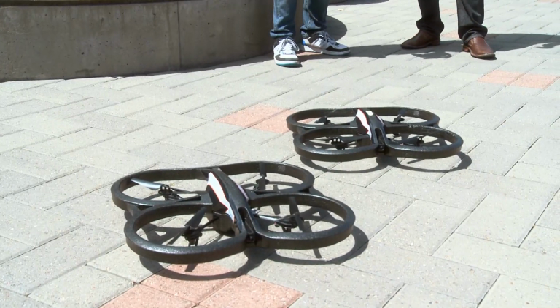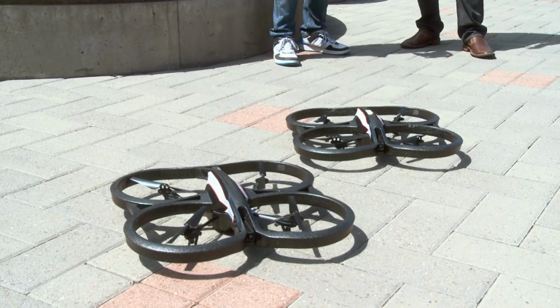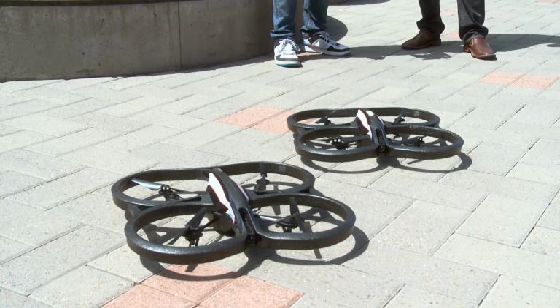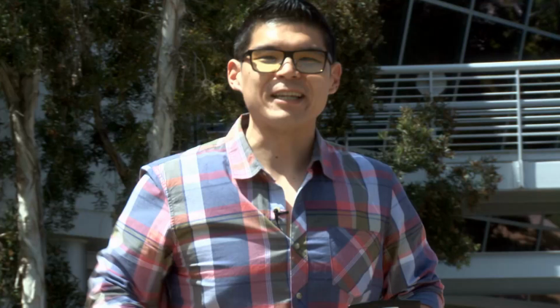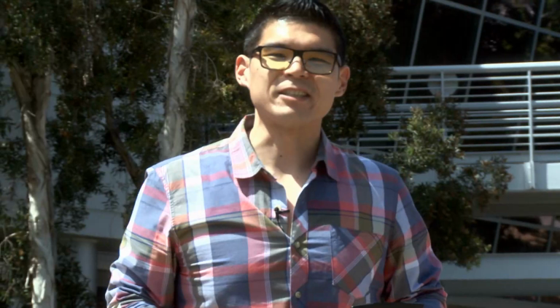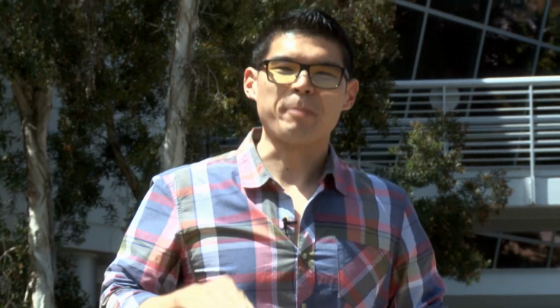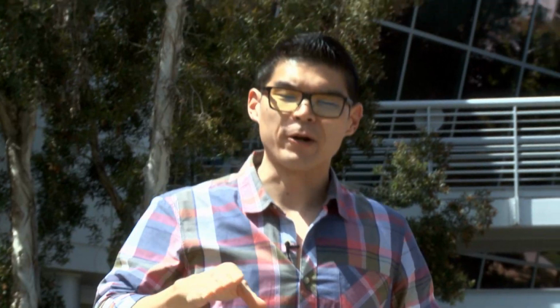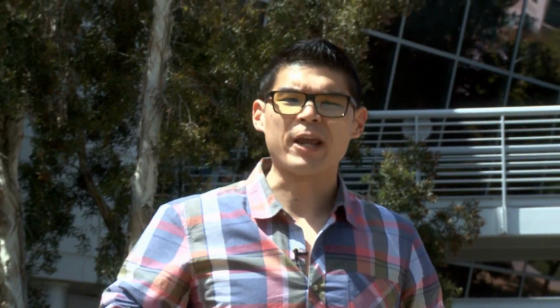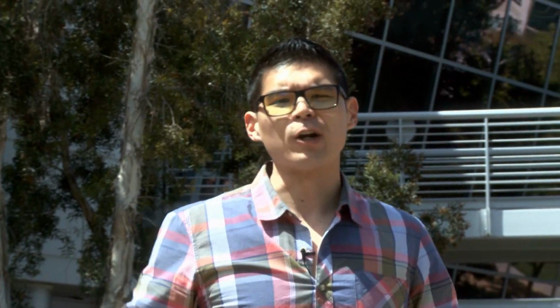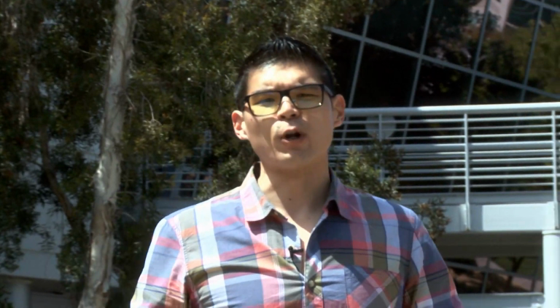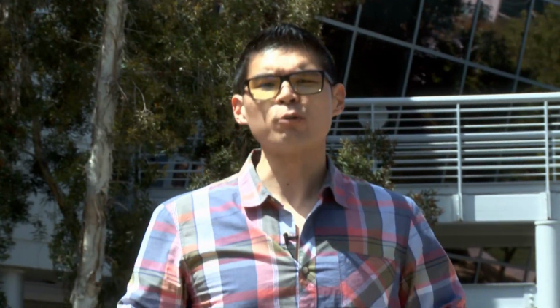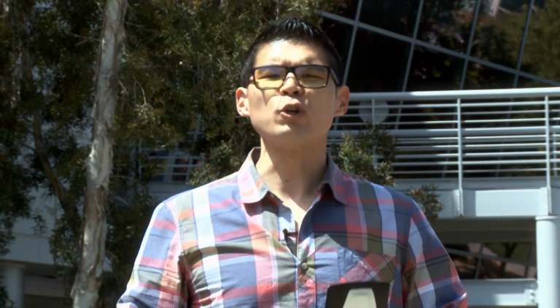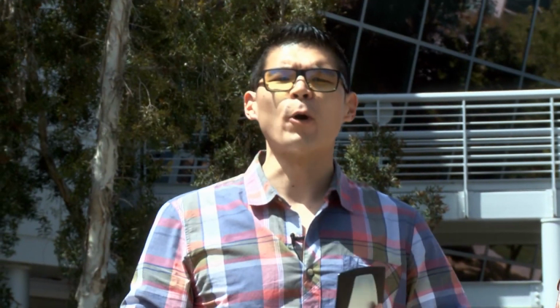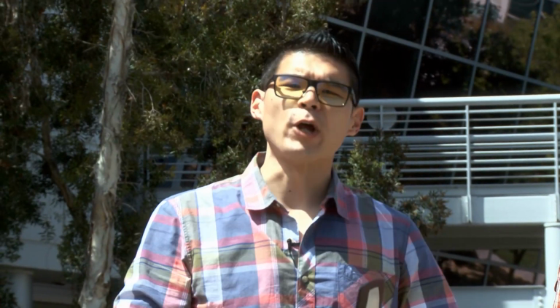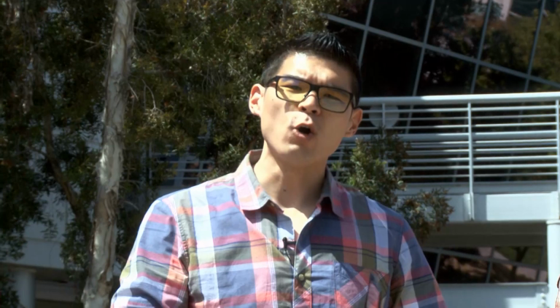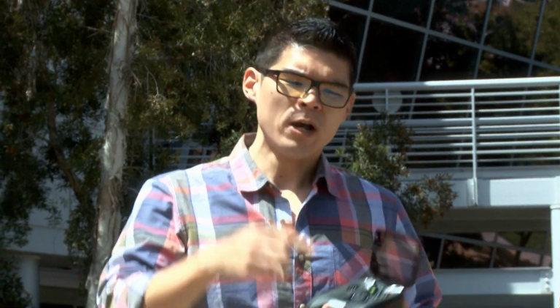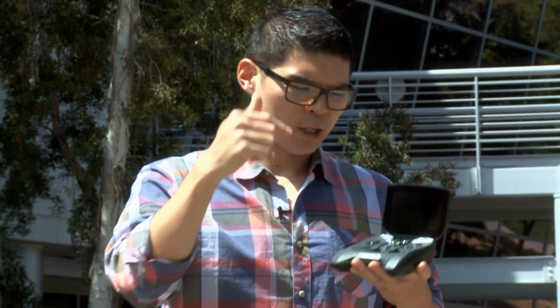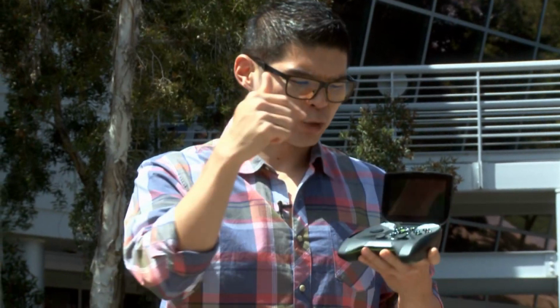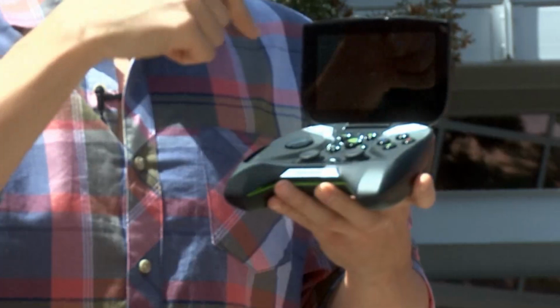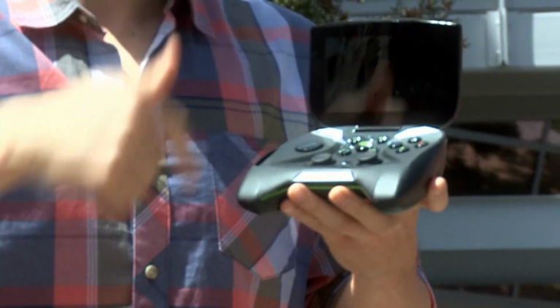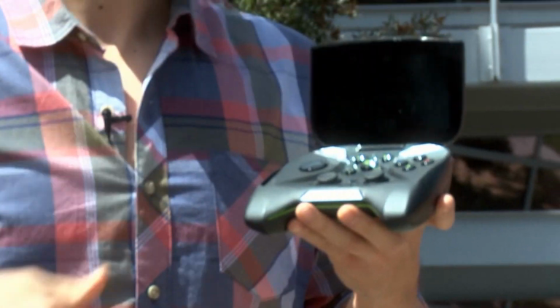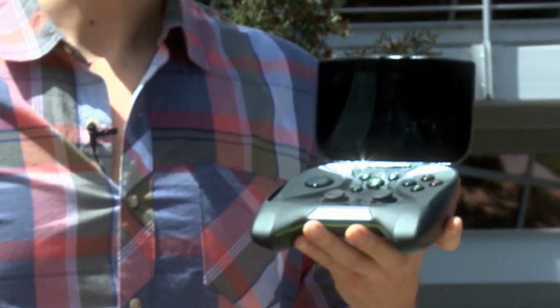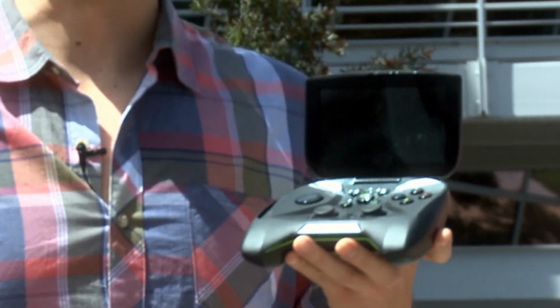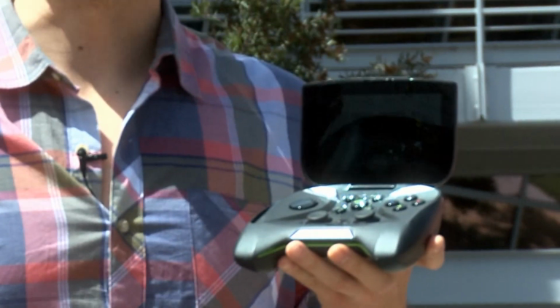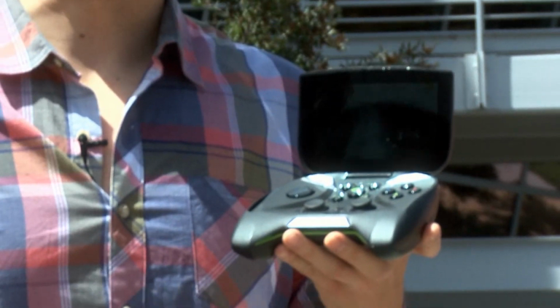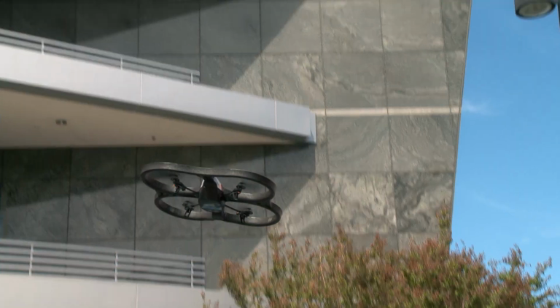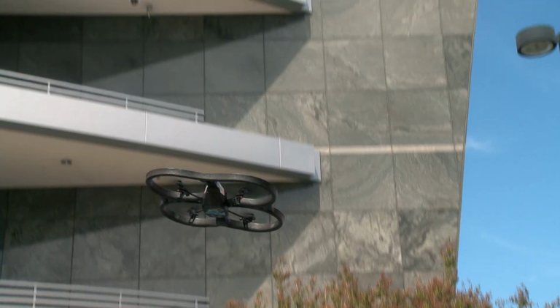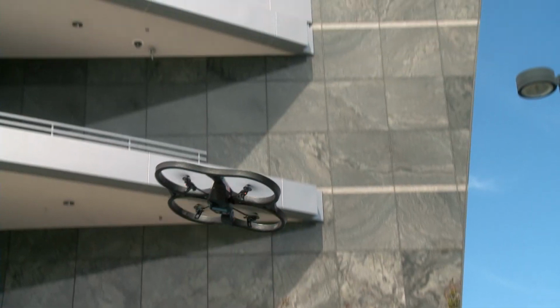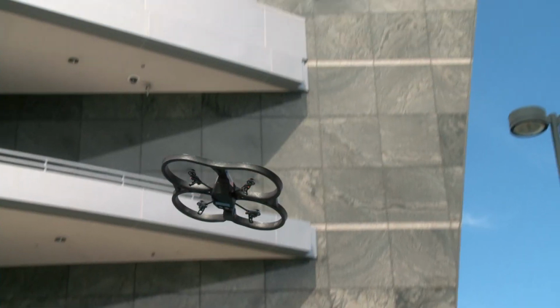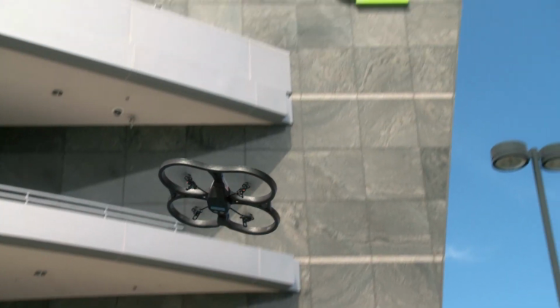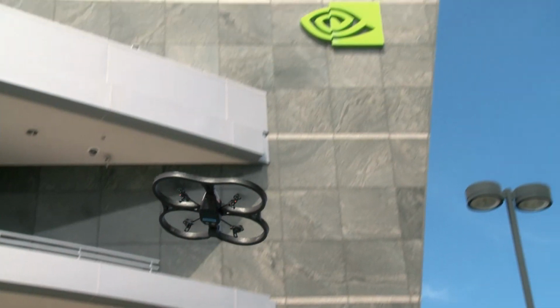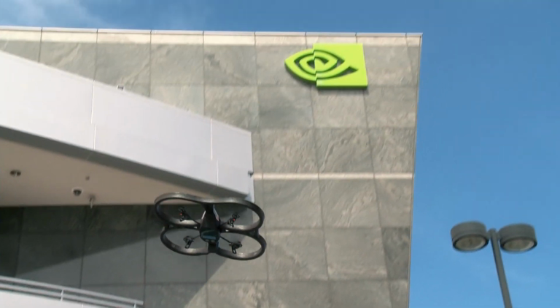There you have it. That is the Parrot AR Drone 2.0 controlled by SHIELD. We'll catch you next time.